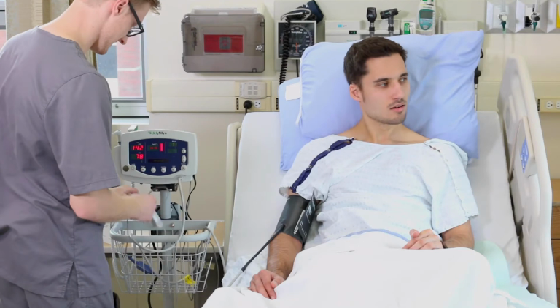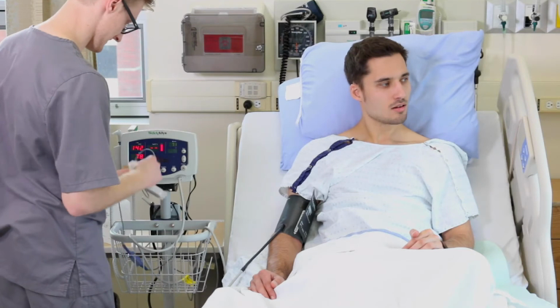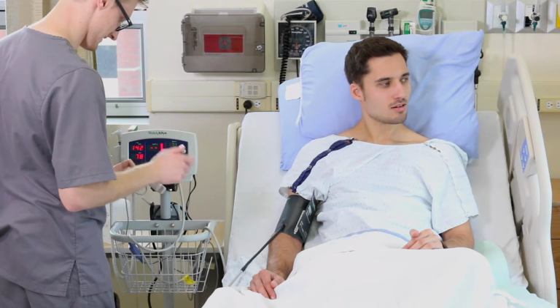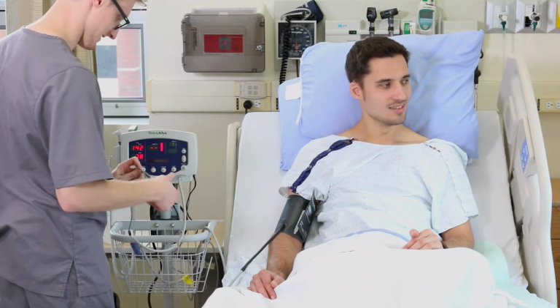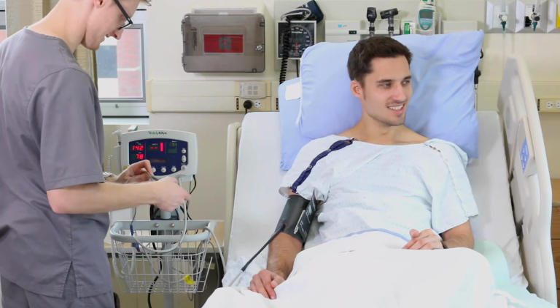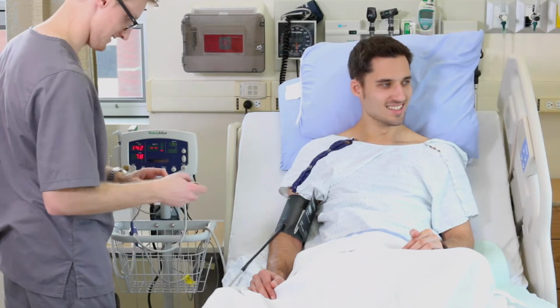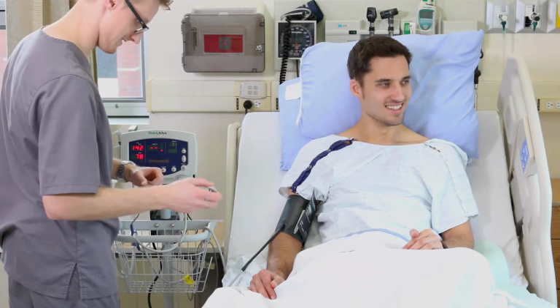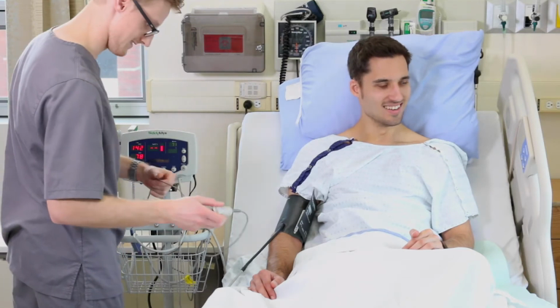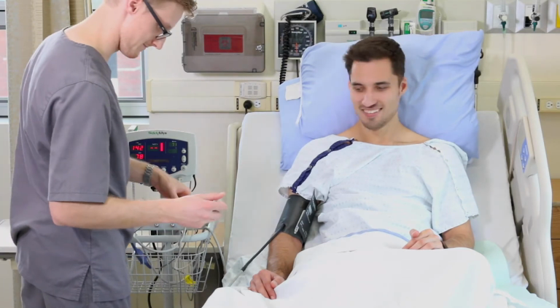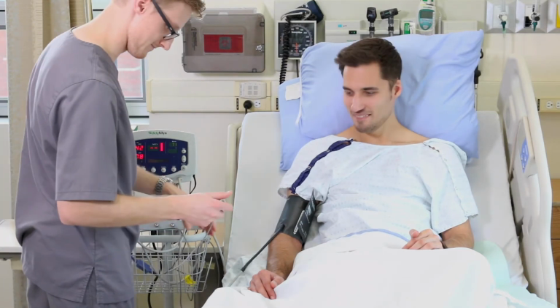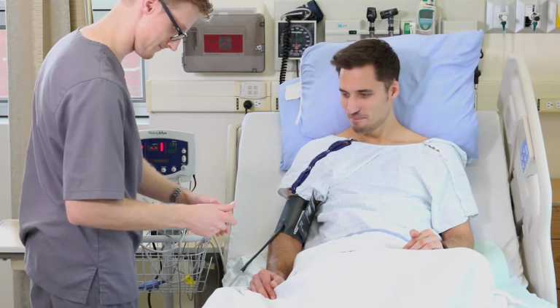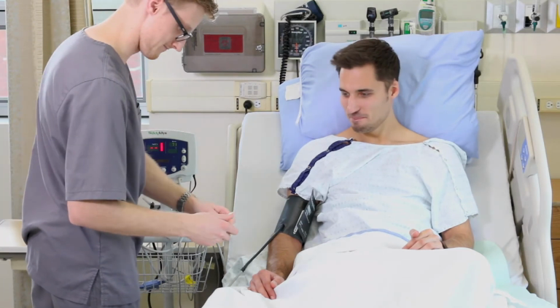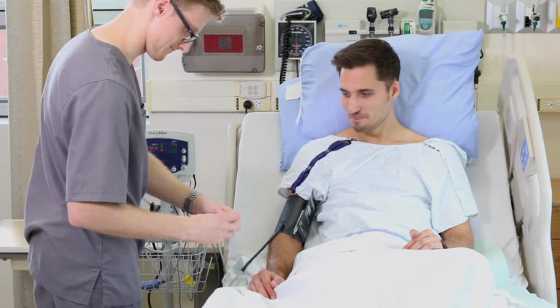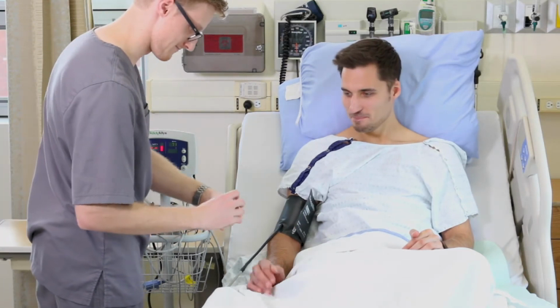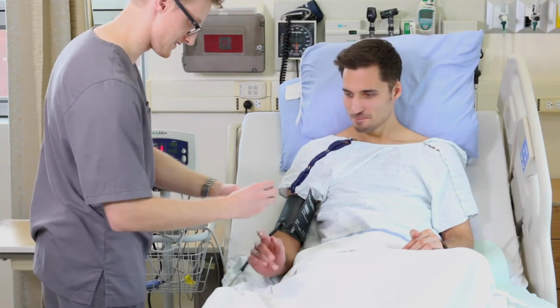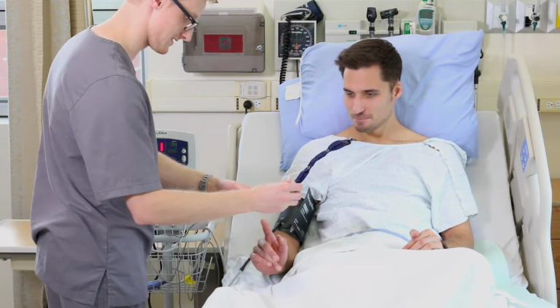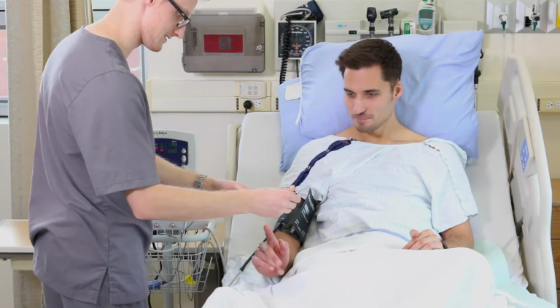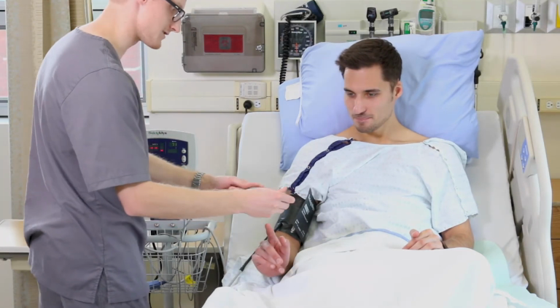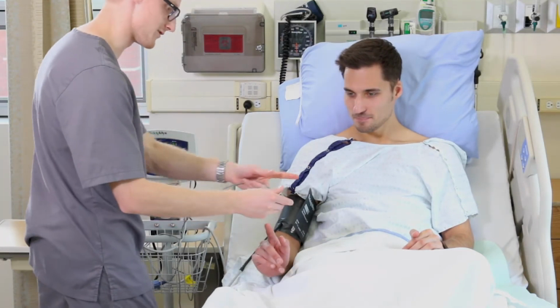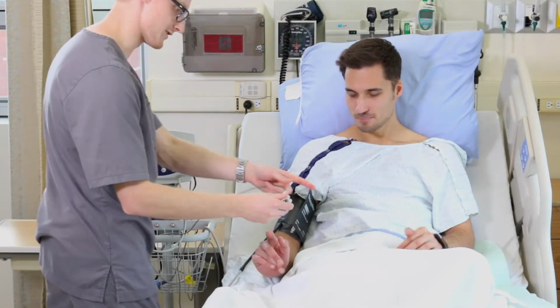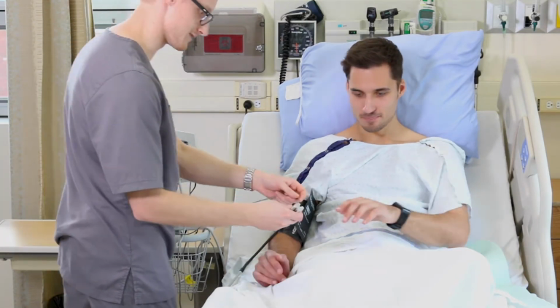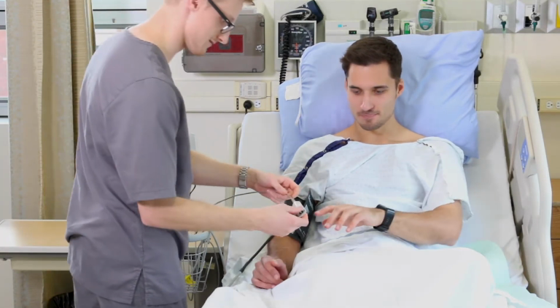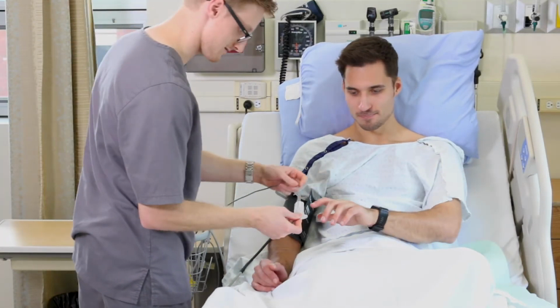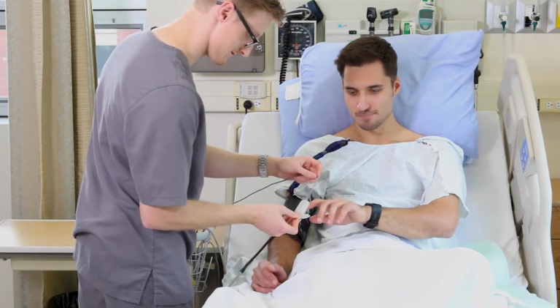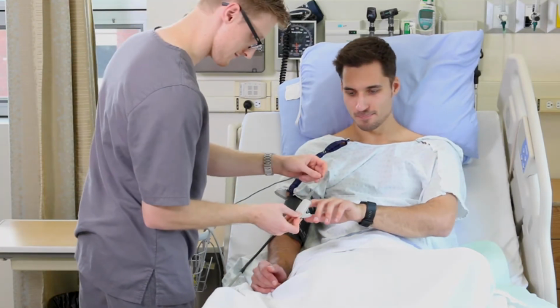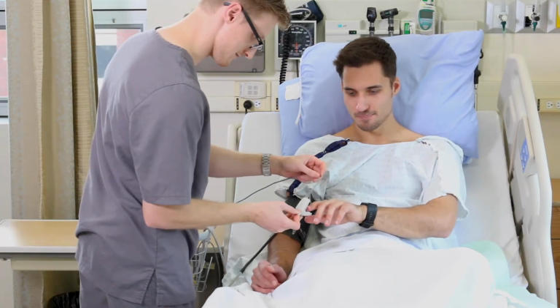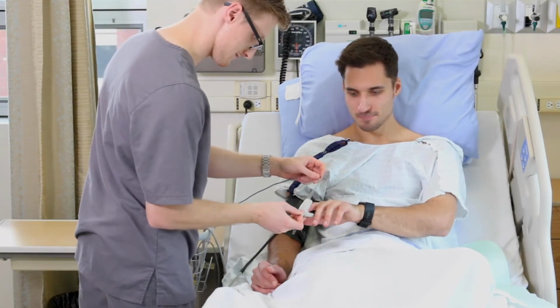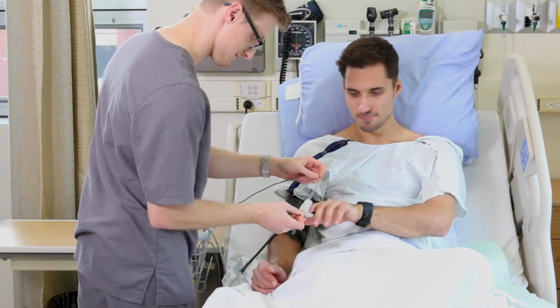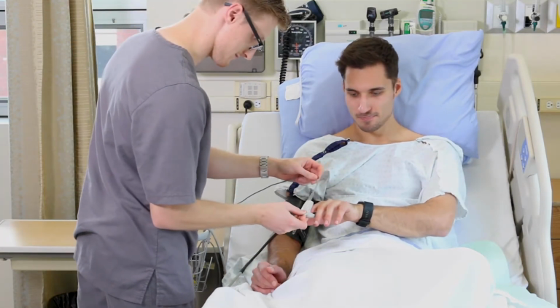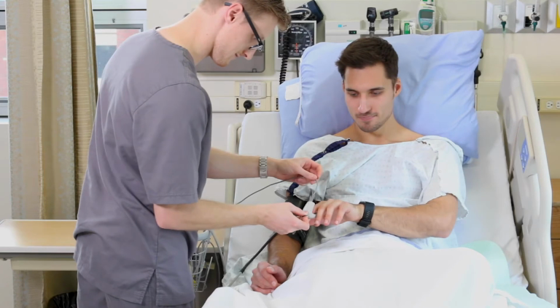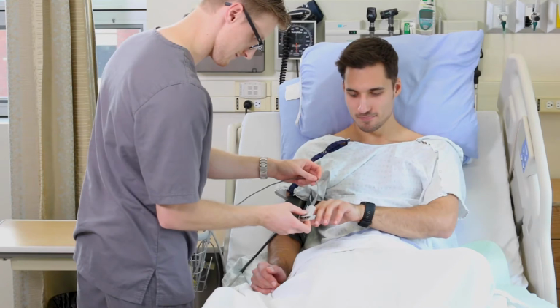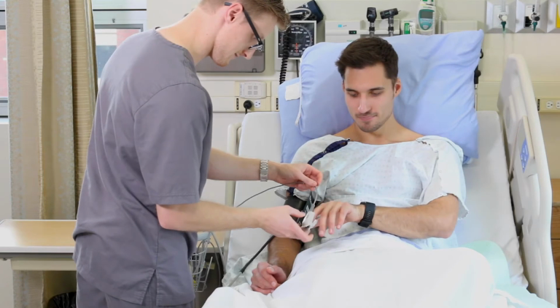Next, place an oxygen probe on a finger without nail polish and wait for a reading.